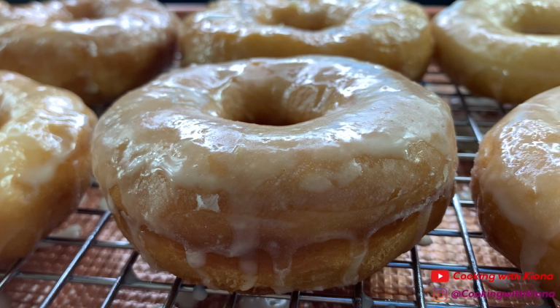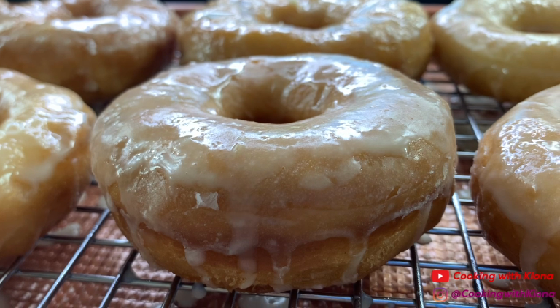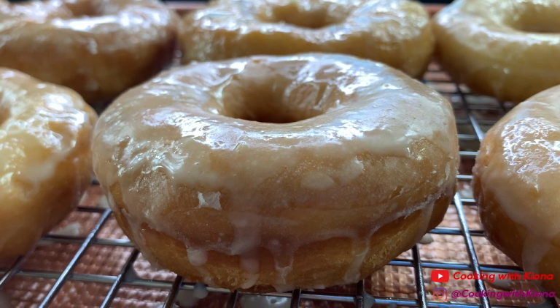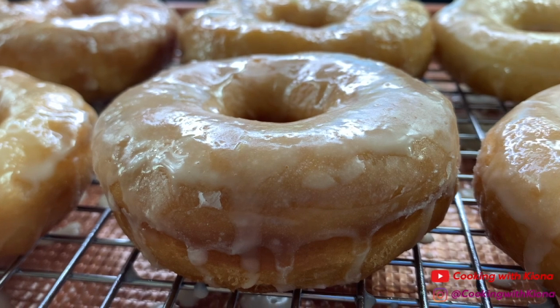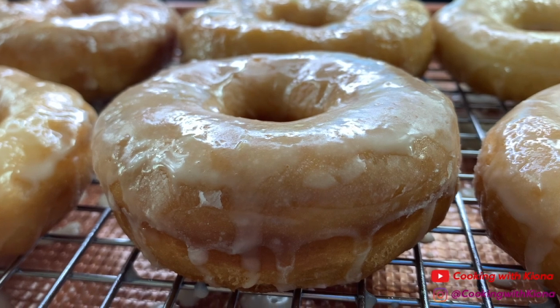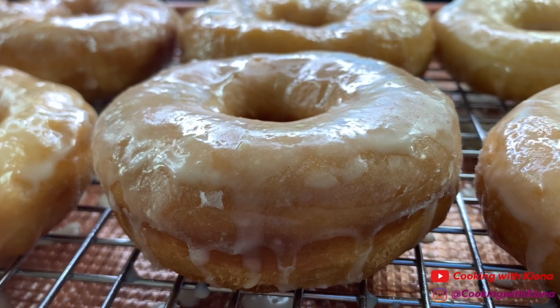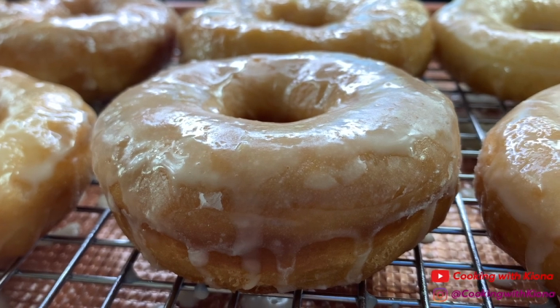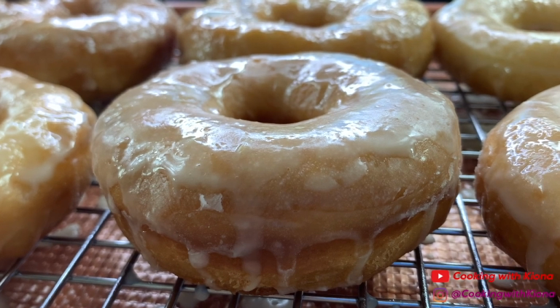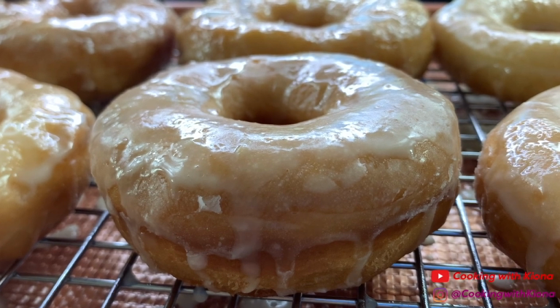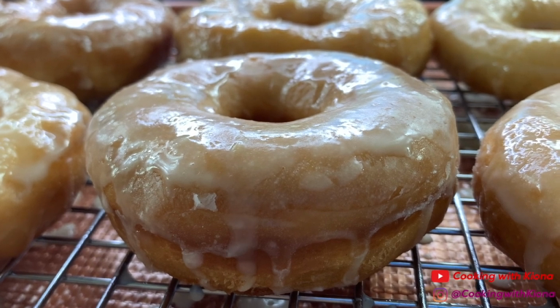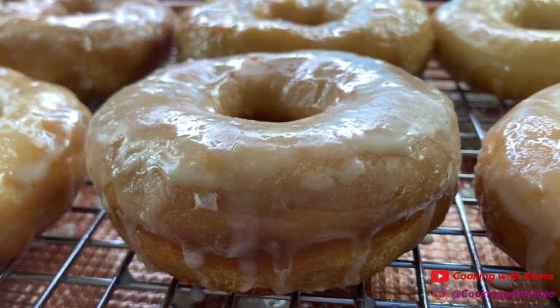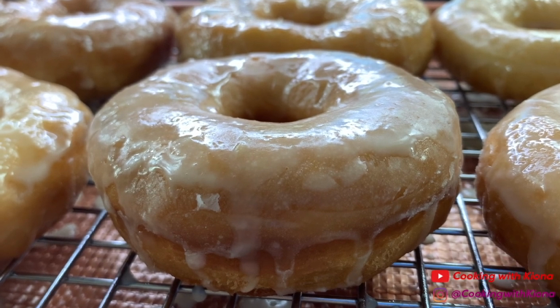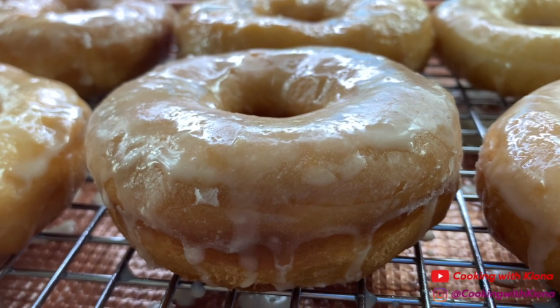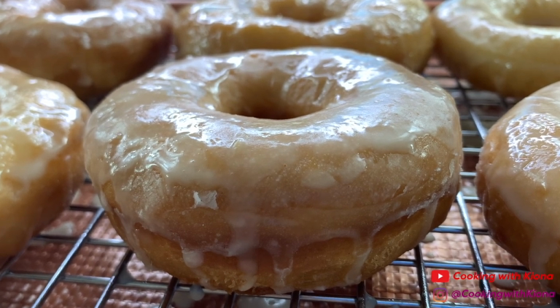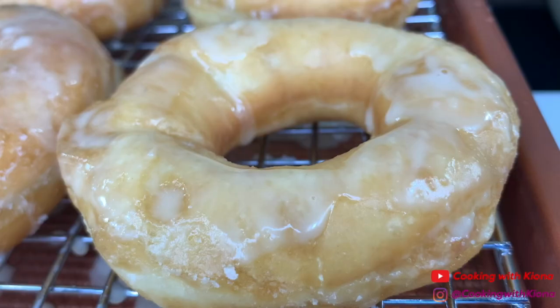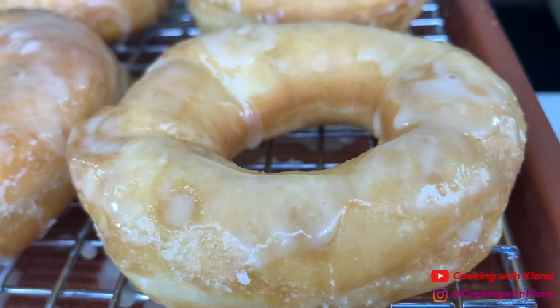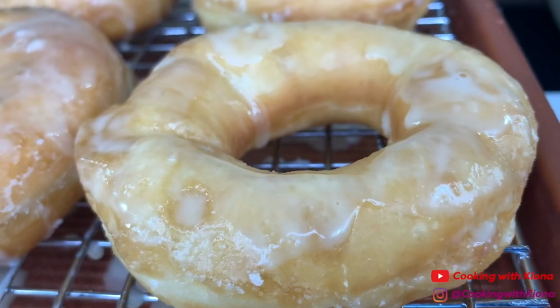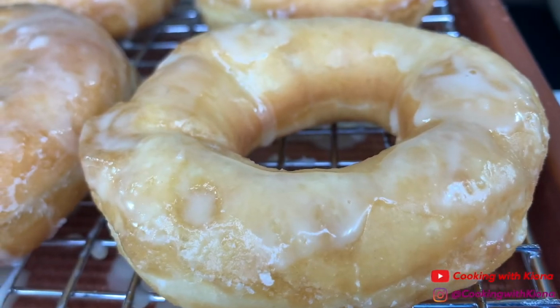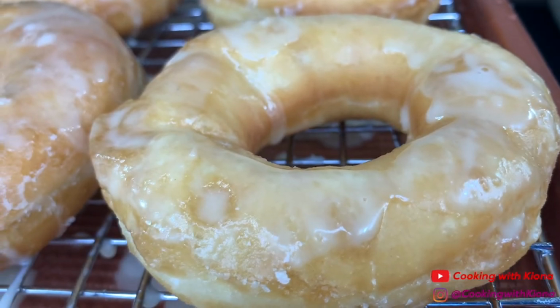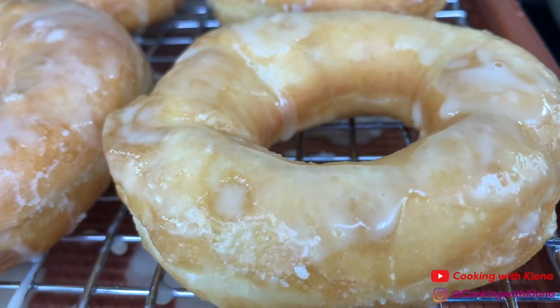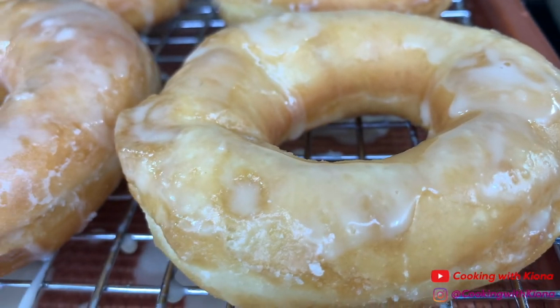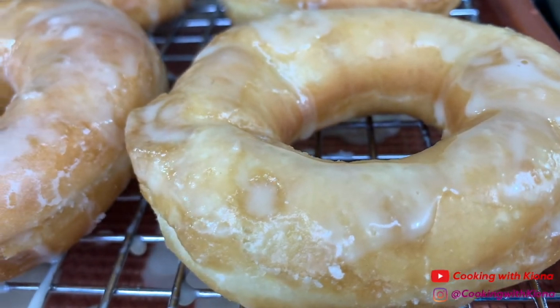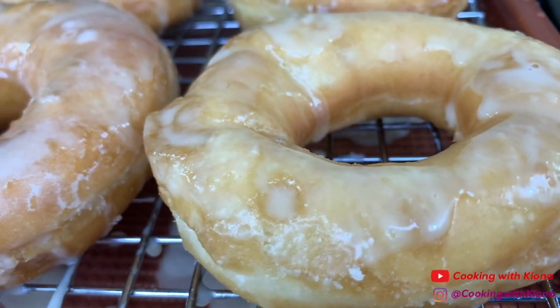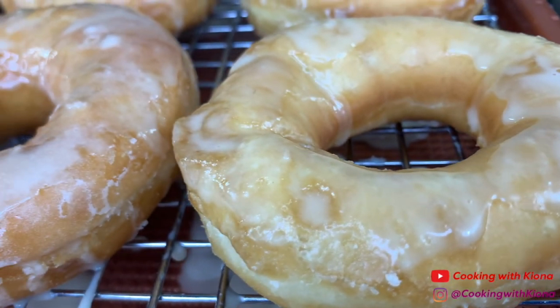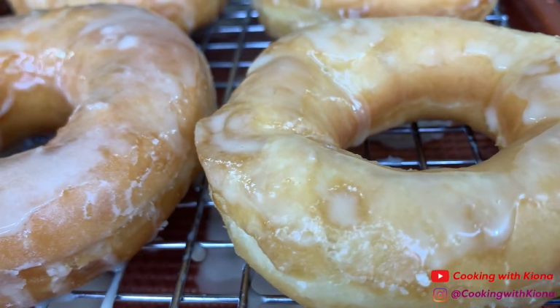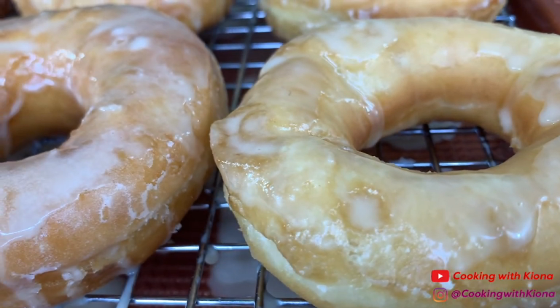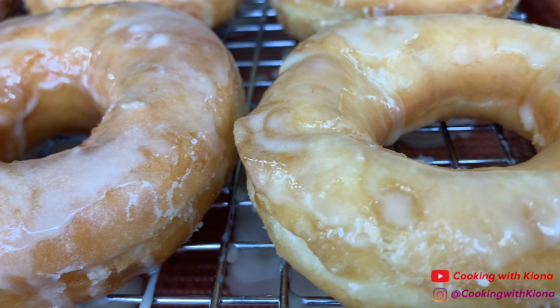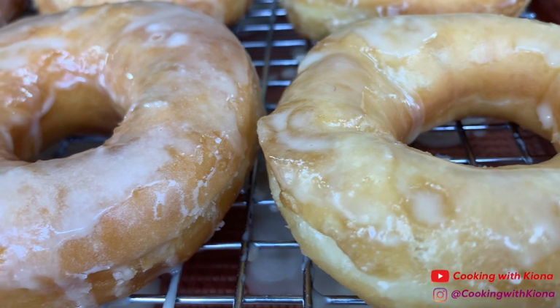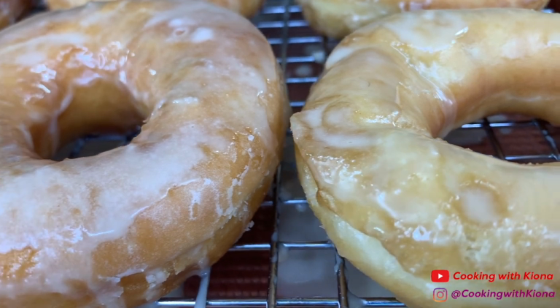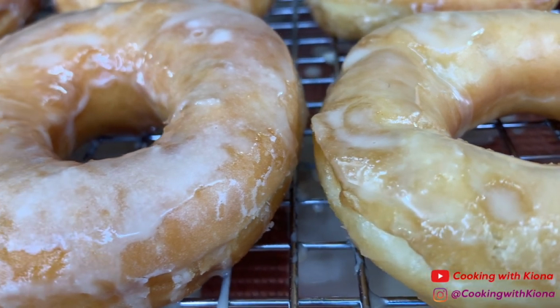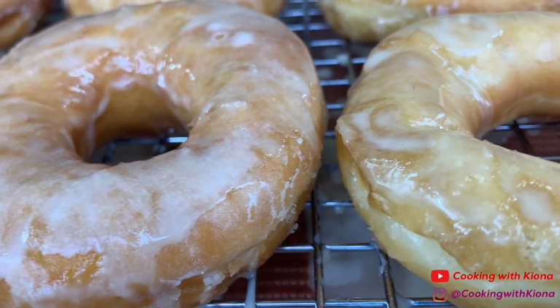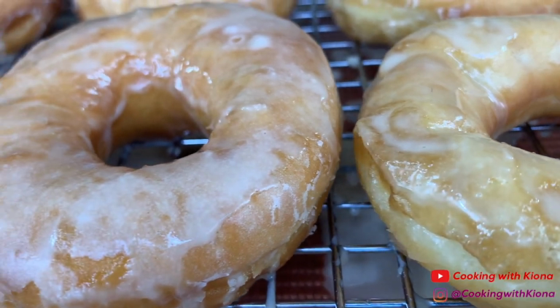Hey everyone! I decided to make some vegan donuts, and I wanted to show you guys how I made them. So let's get started with the video!